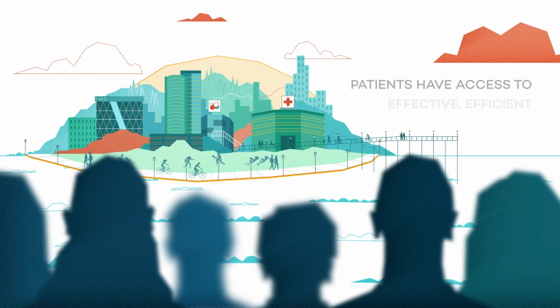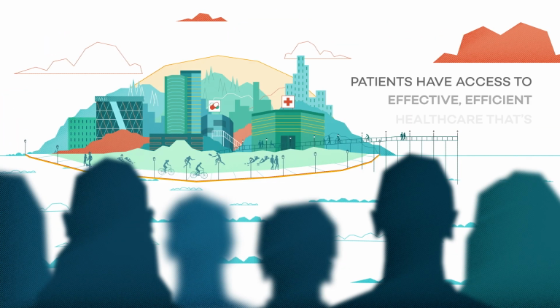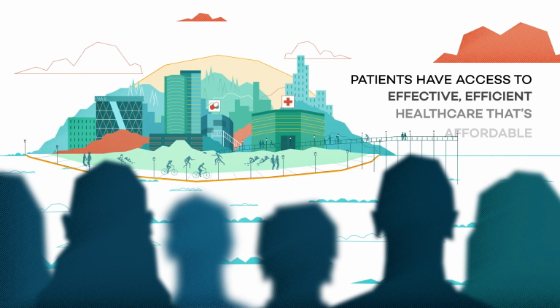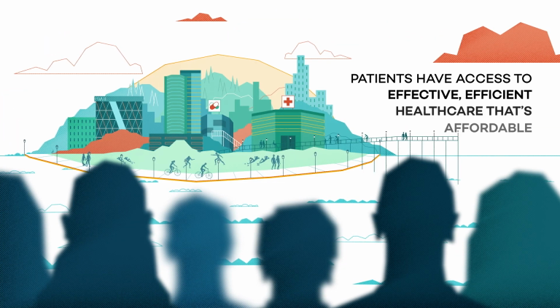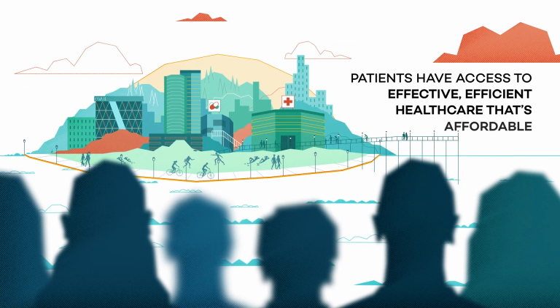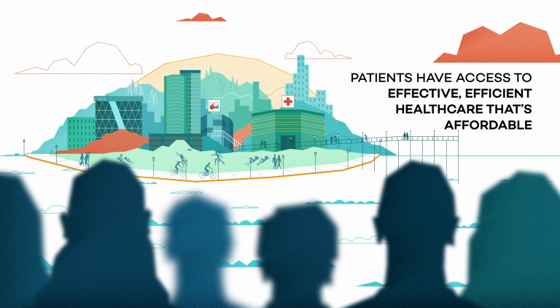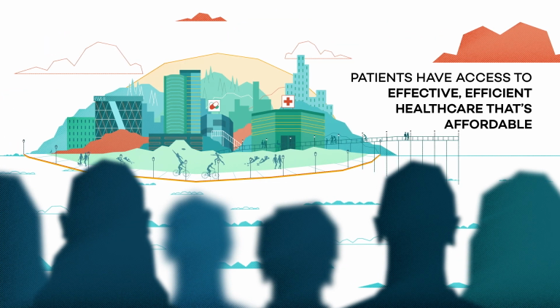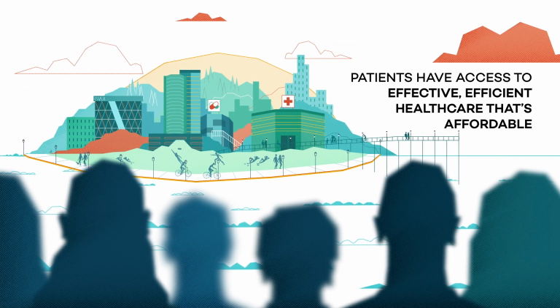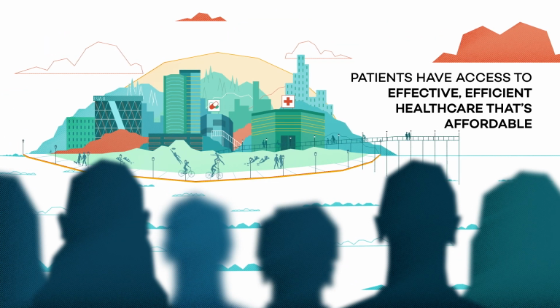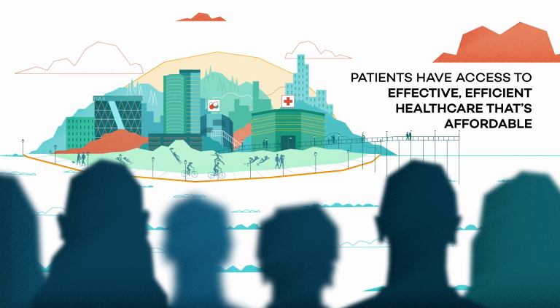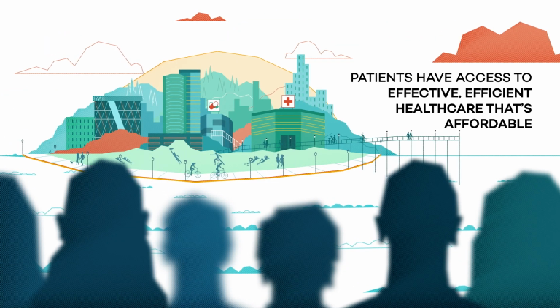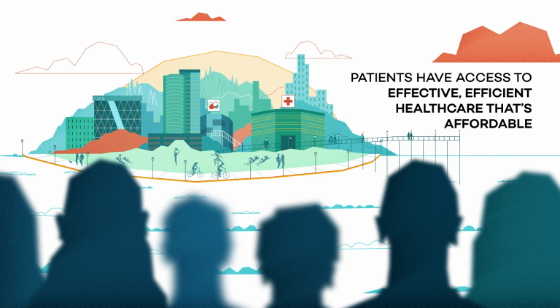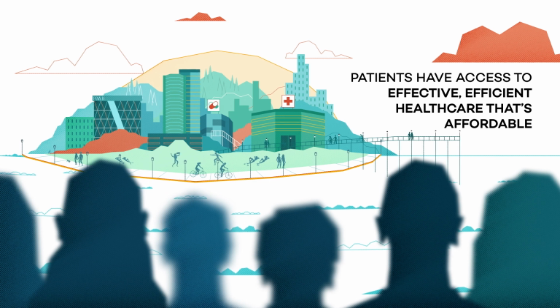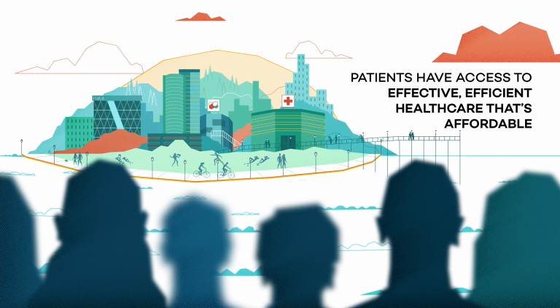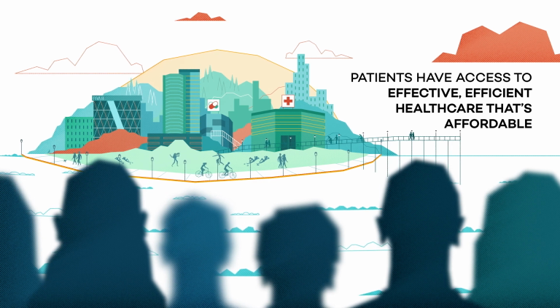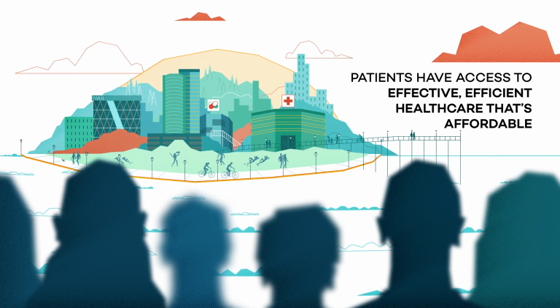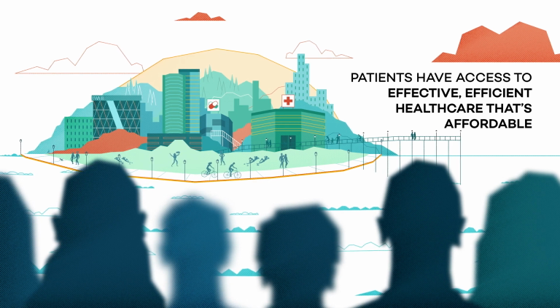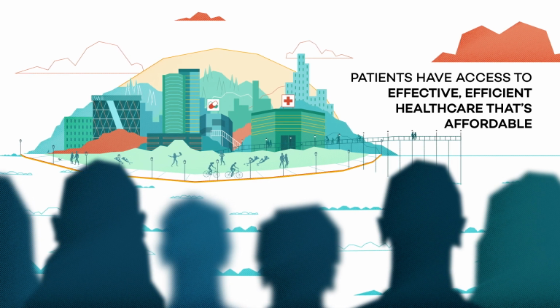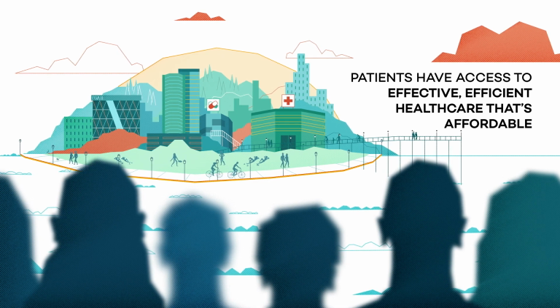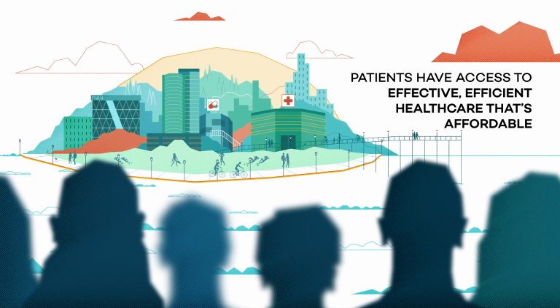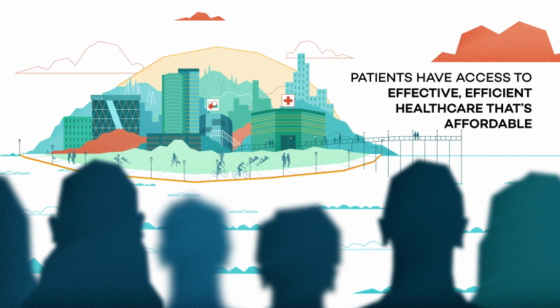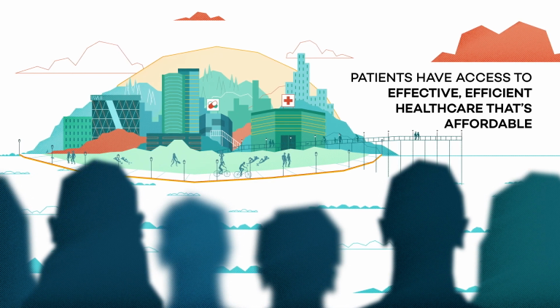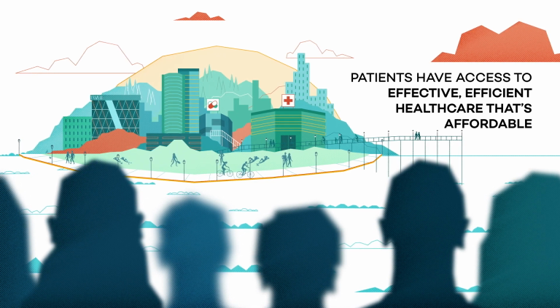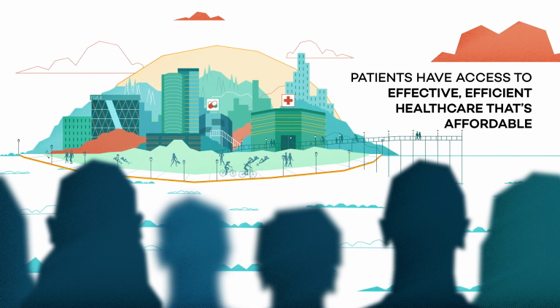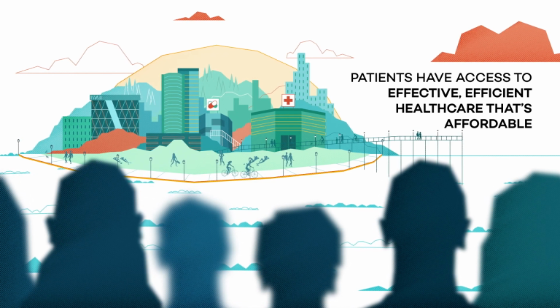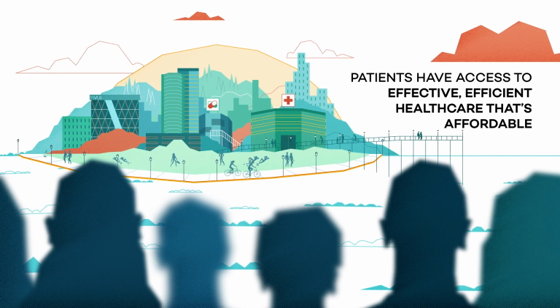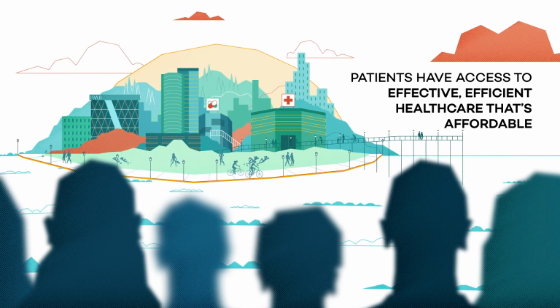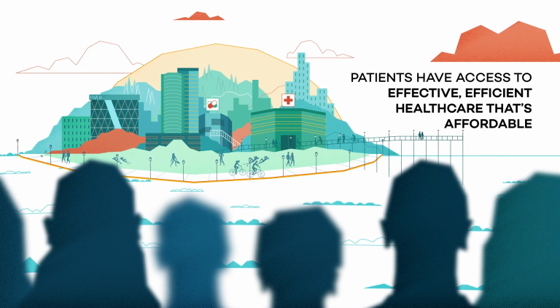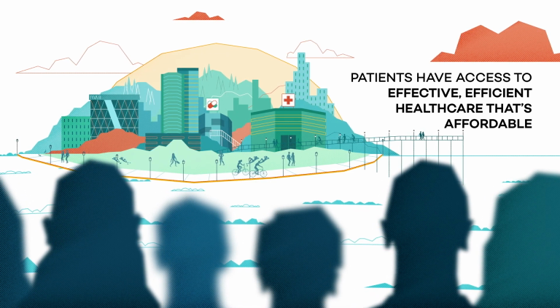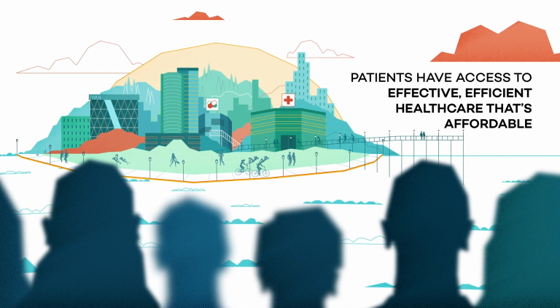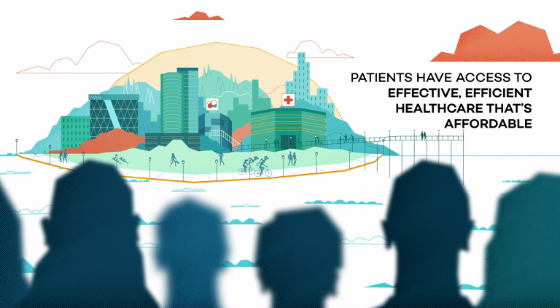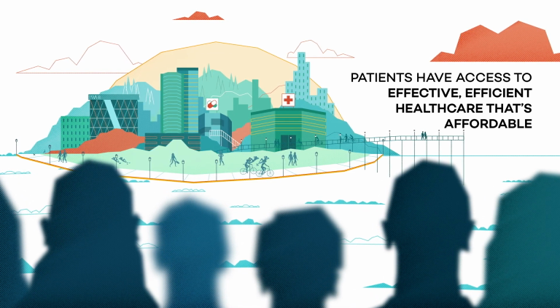For patients, HEOR helps ensure they have access to effective, efficient healthcare that's affordable.